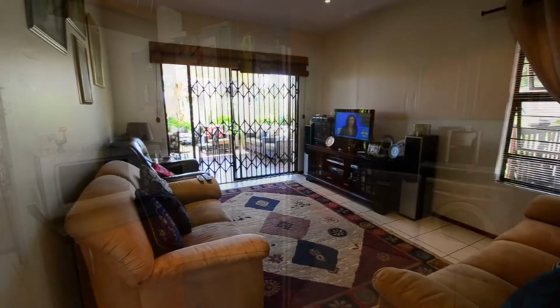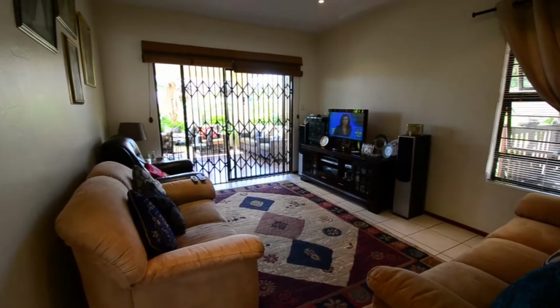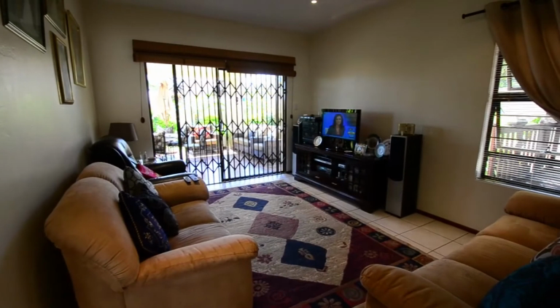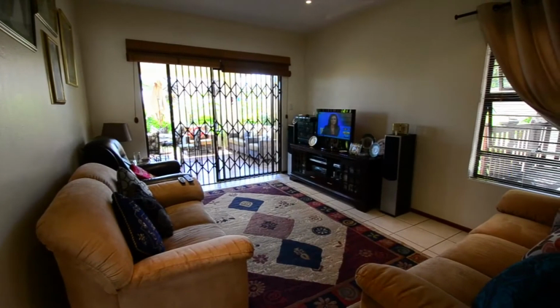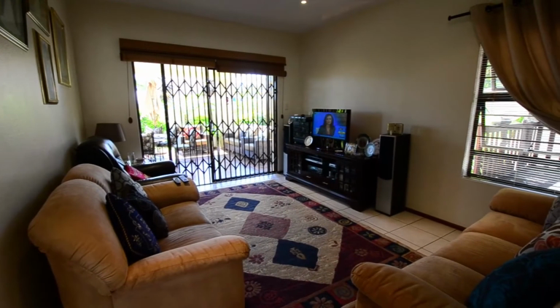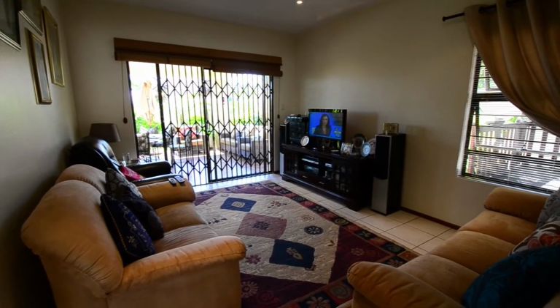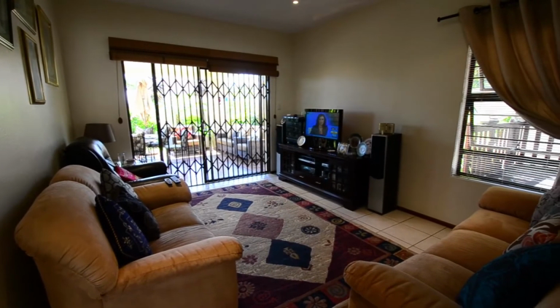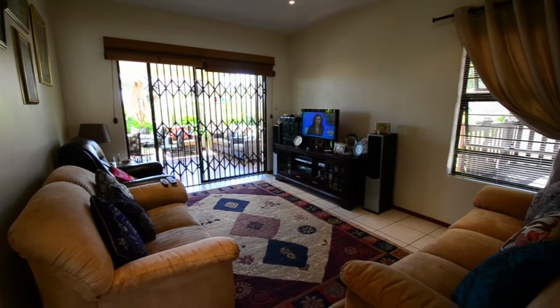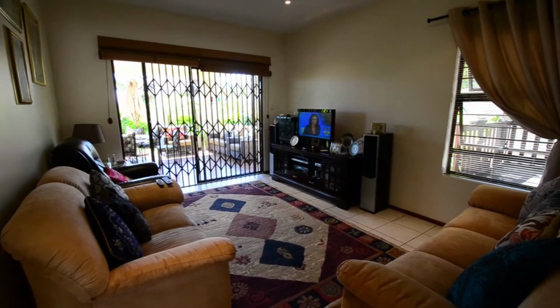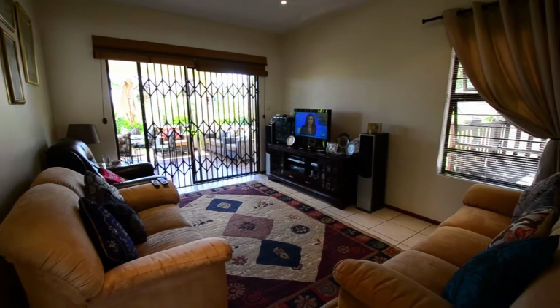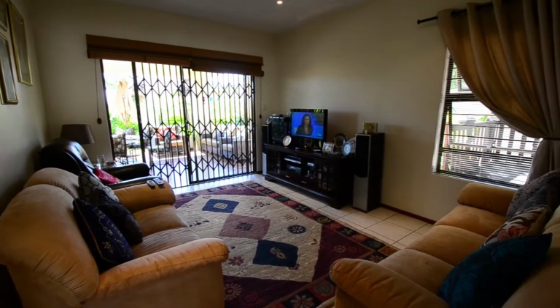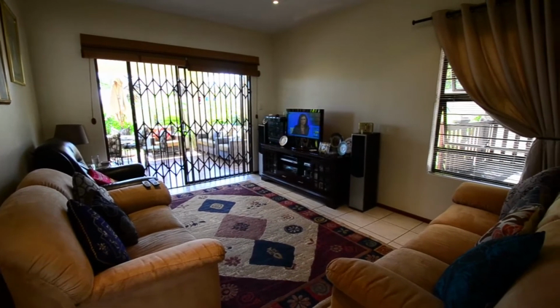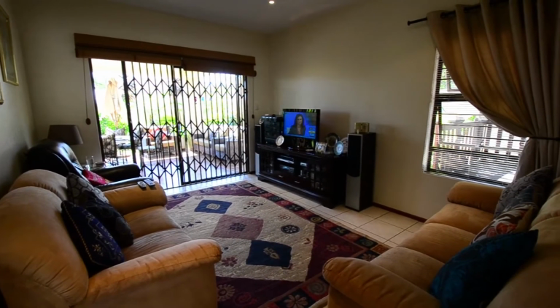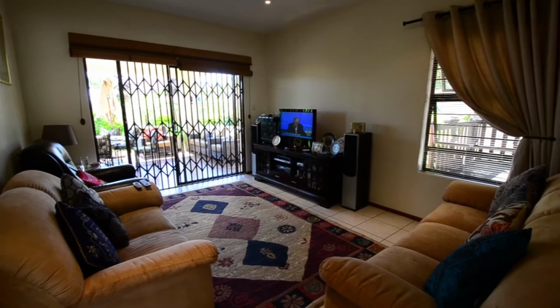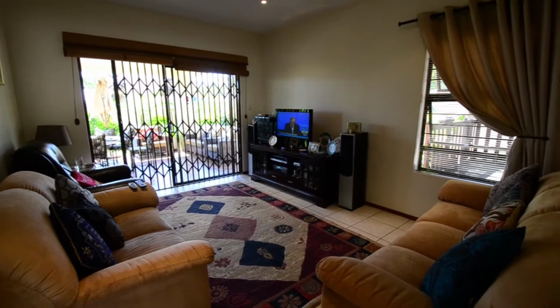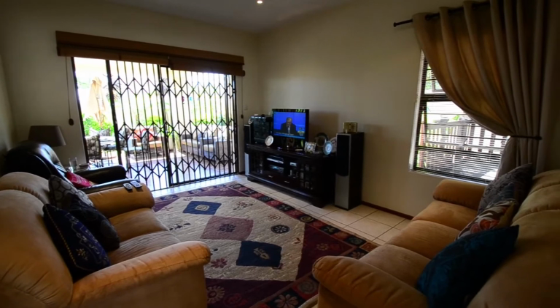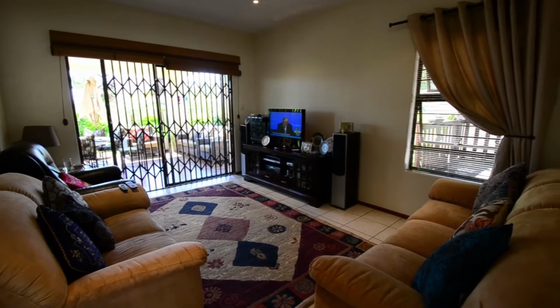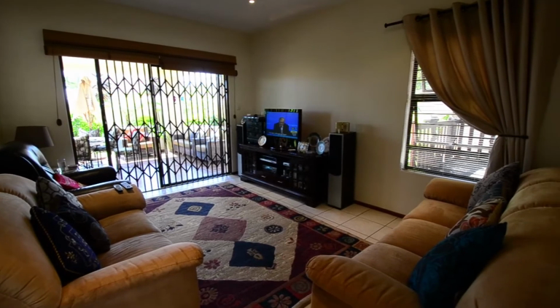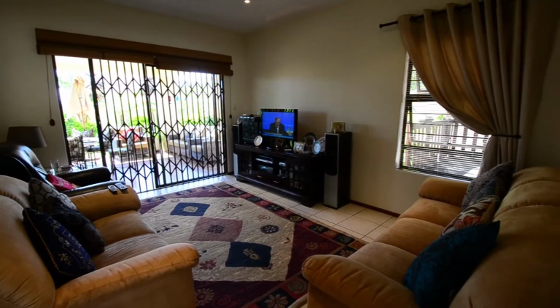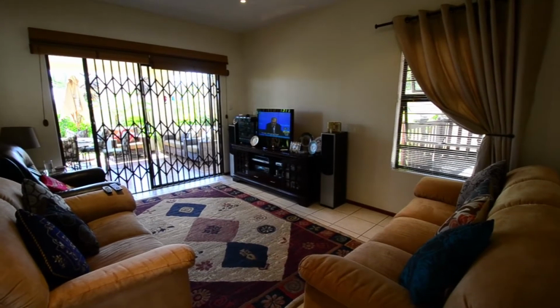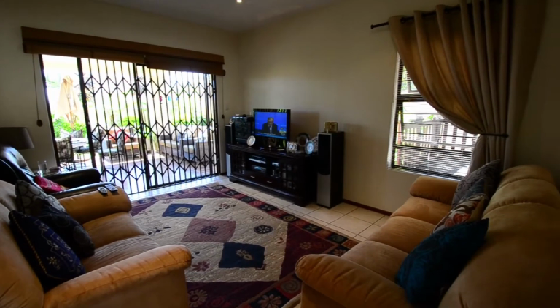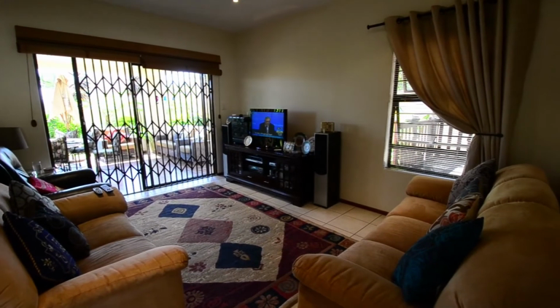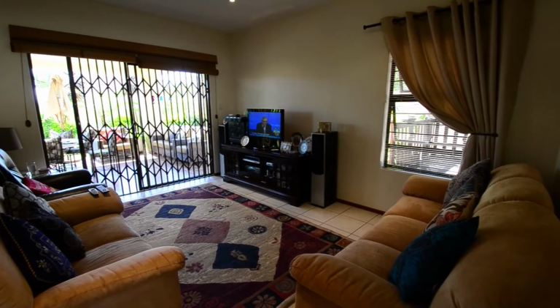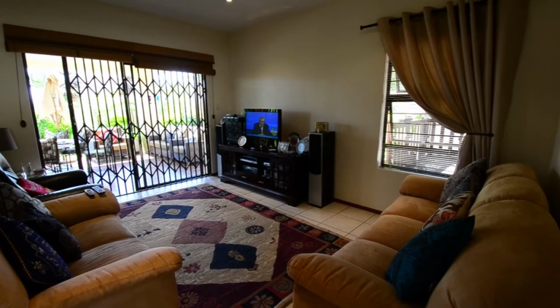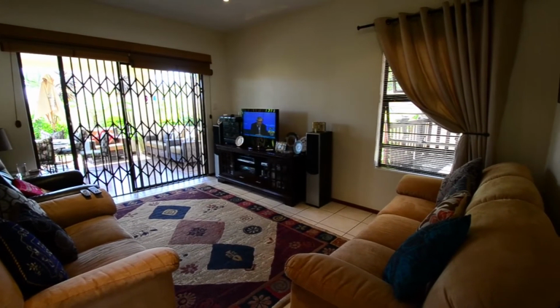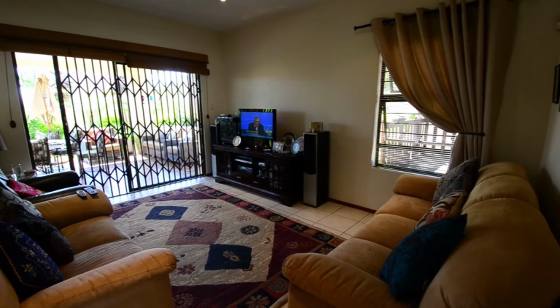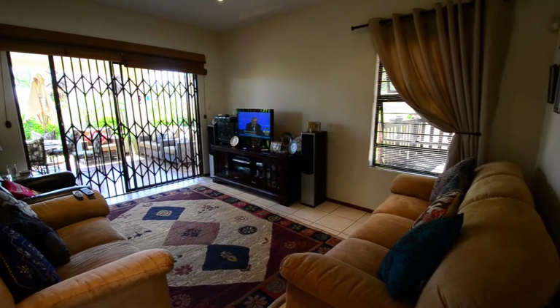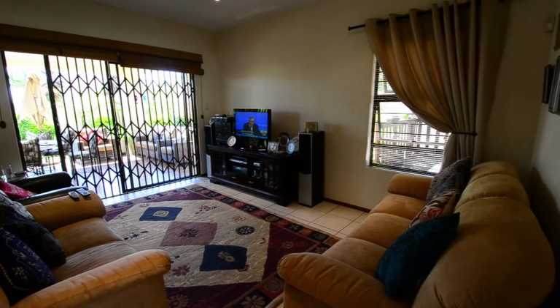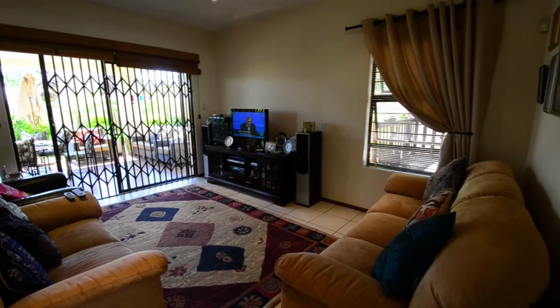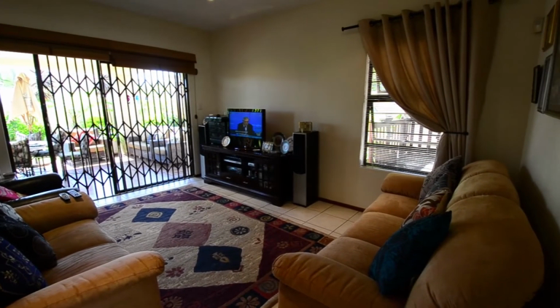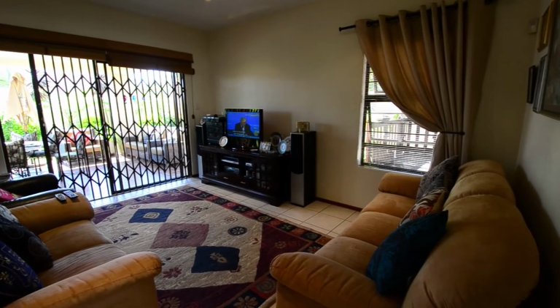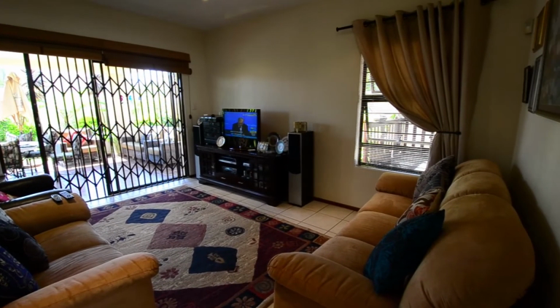The TV lounge offers tiled floors, down lighters and a sliding glass door which leads out onto the covered patio.